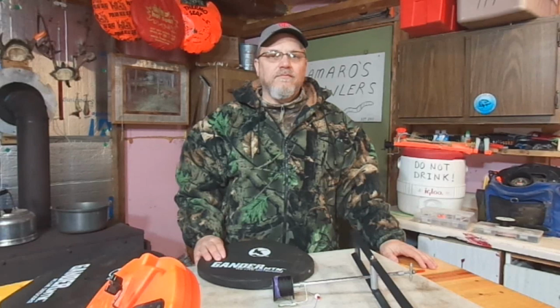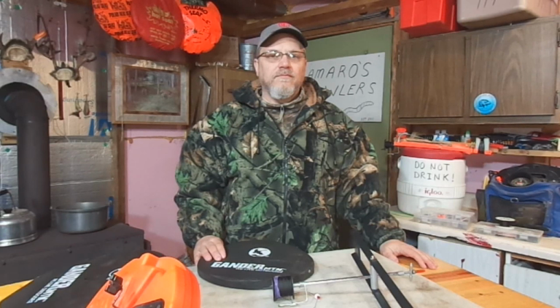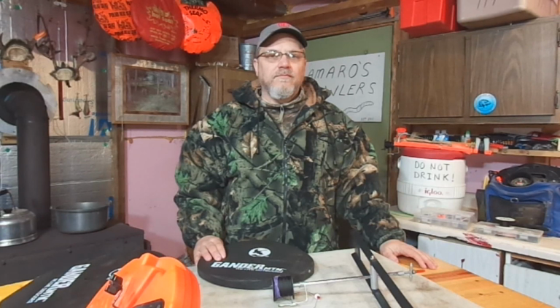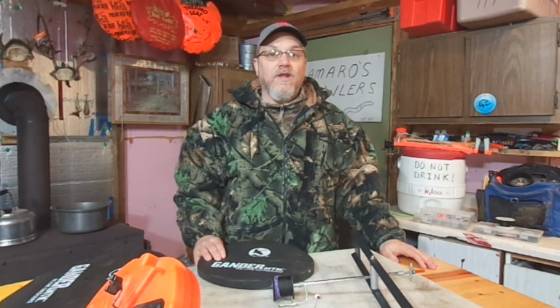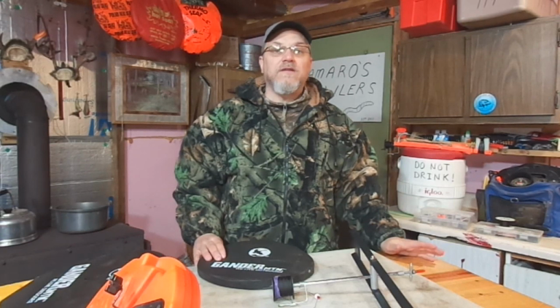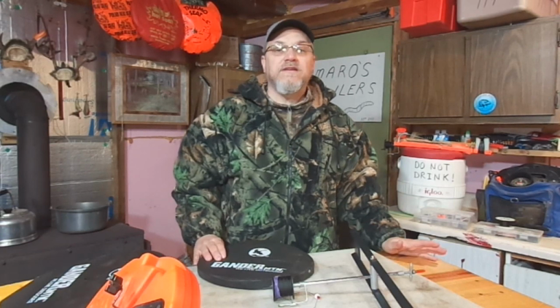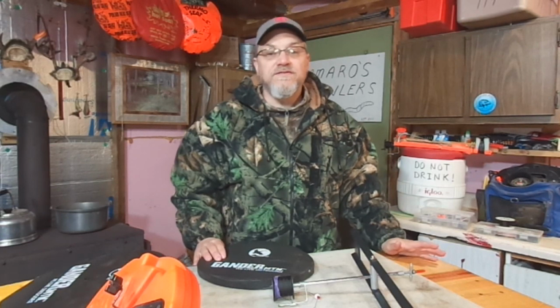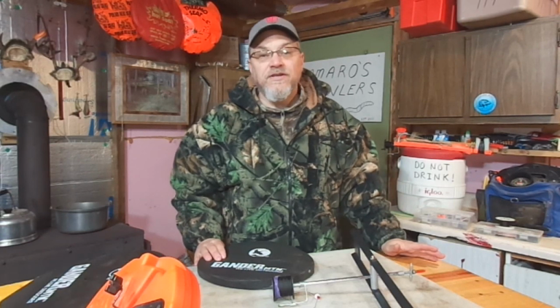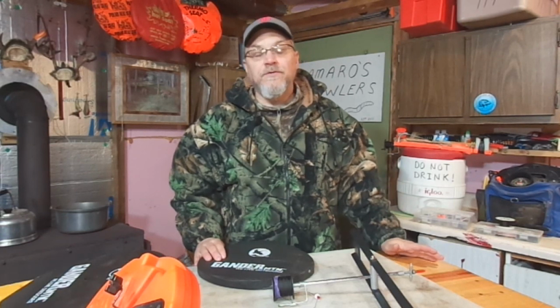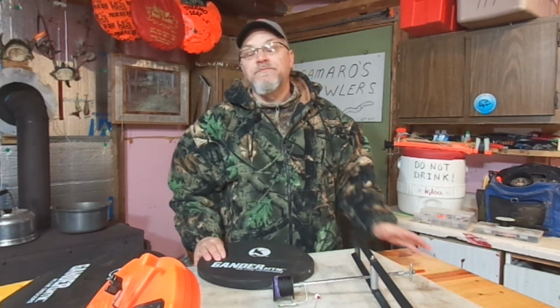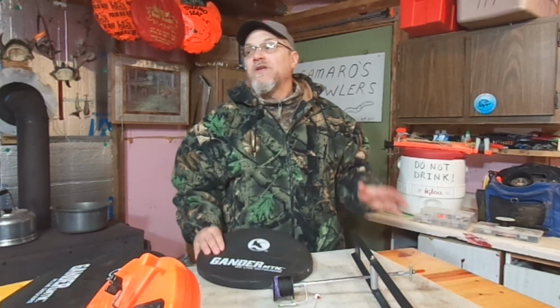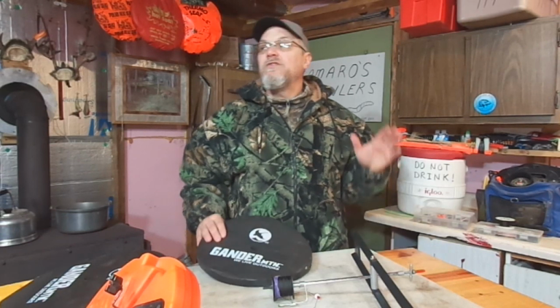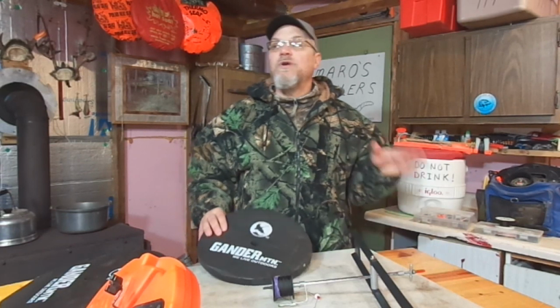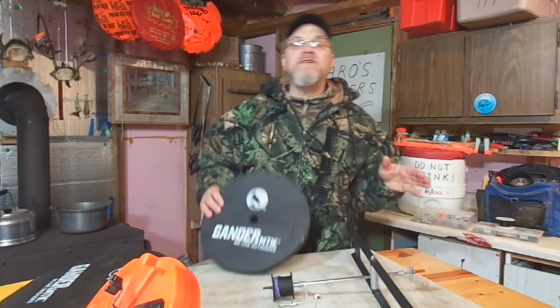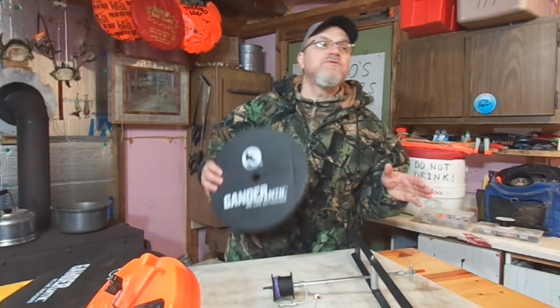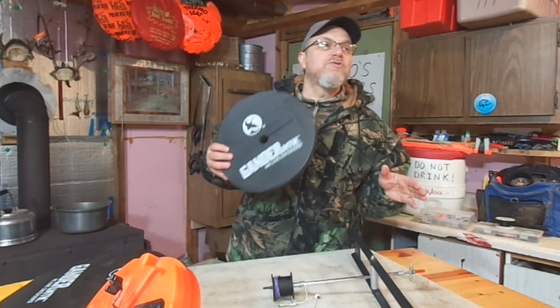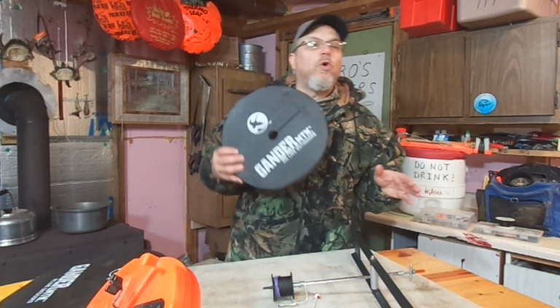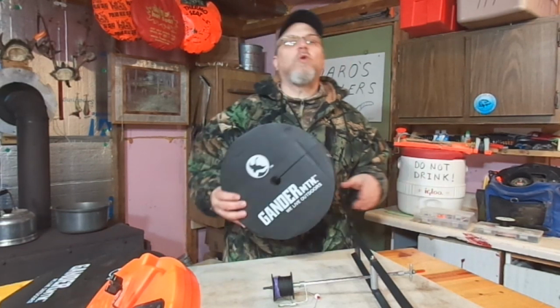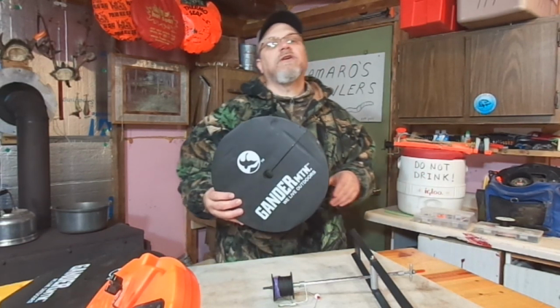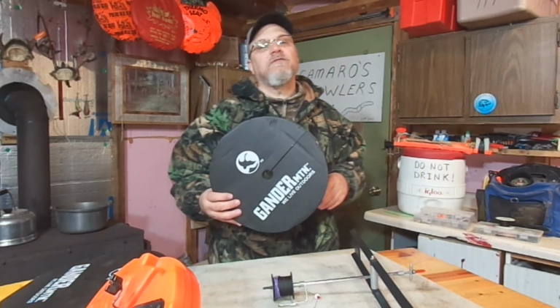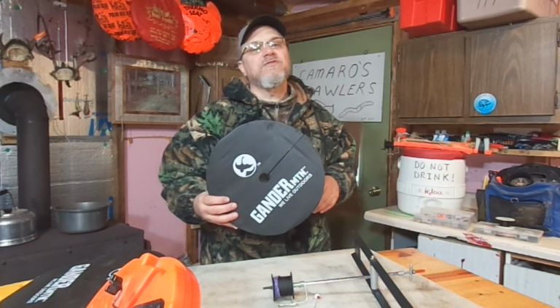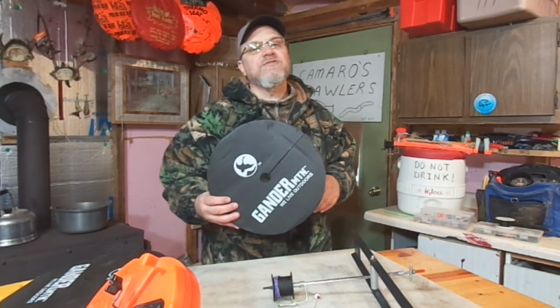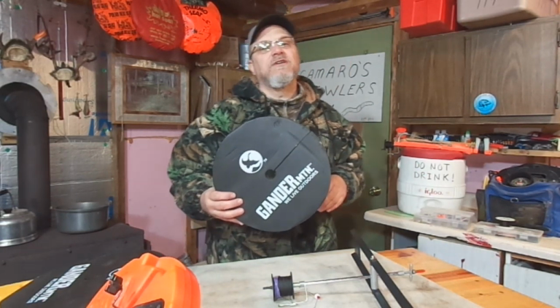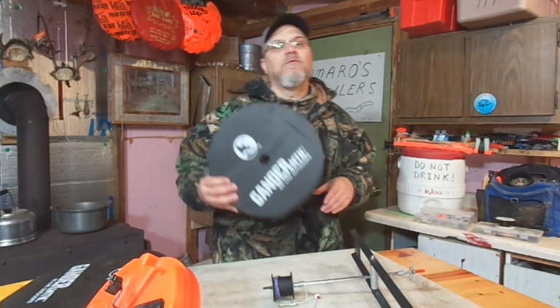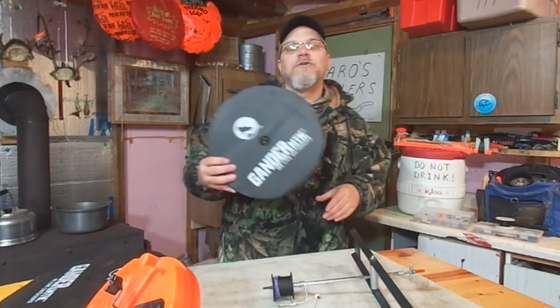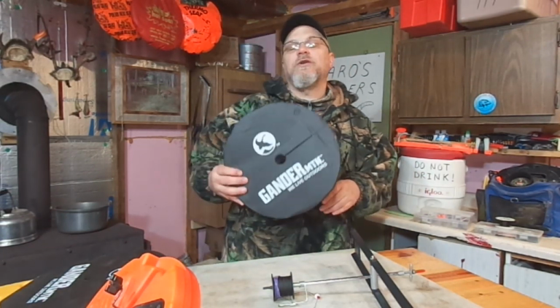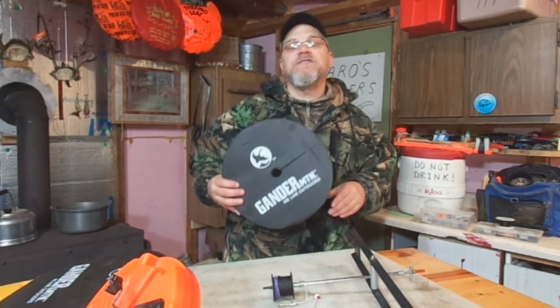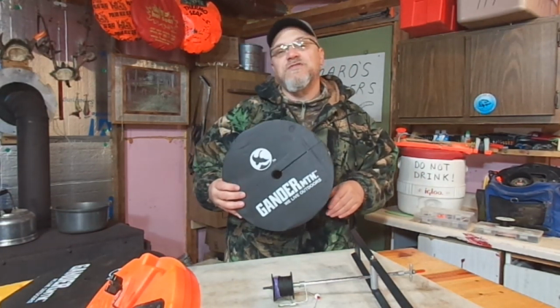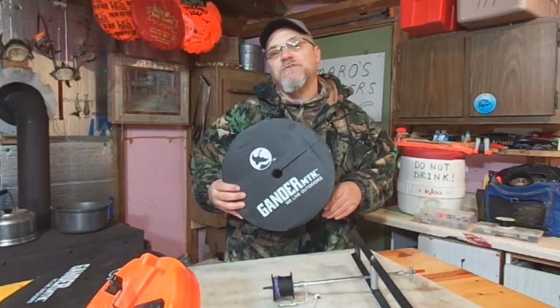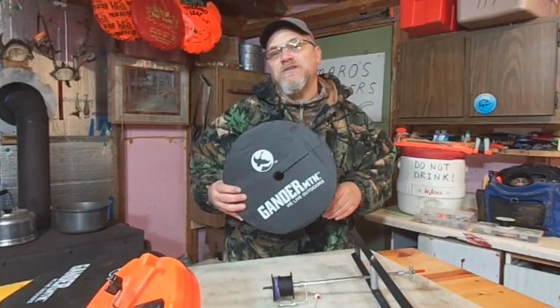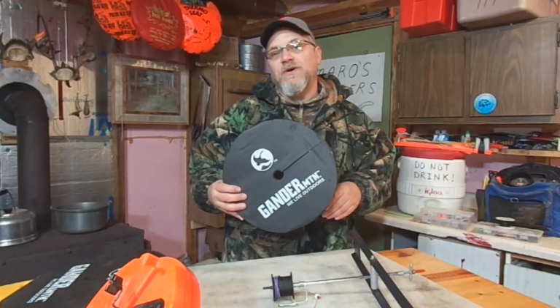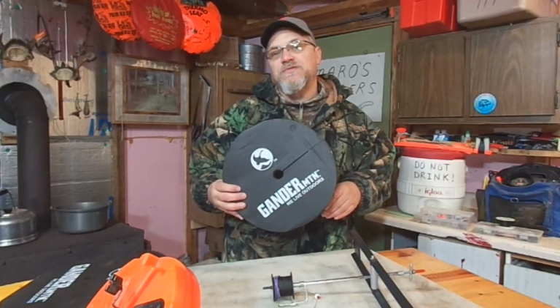On today's video, do you guys use hole covers when you're out ice fishing with tip-ups?